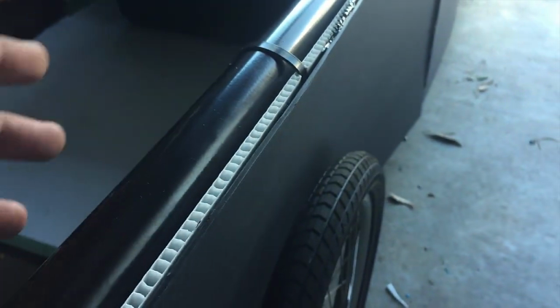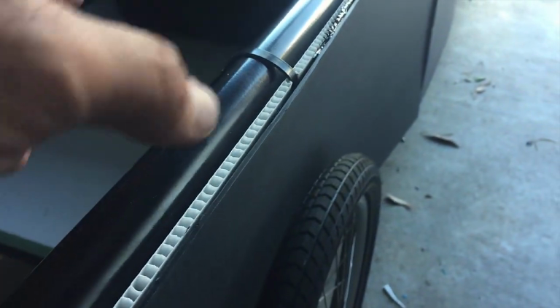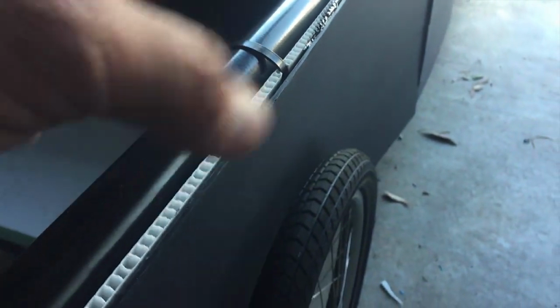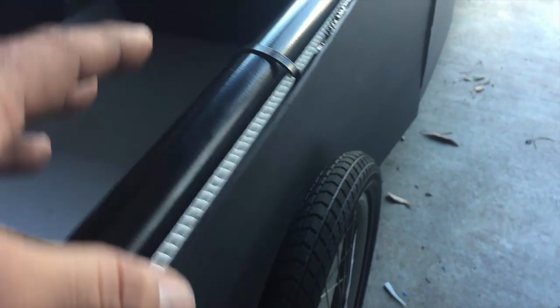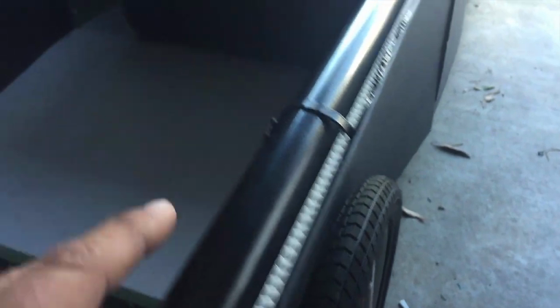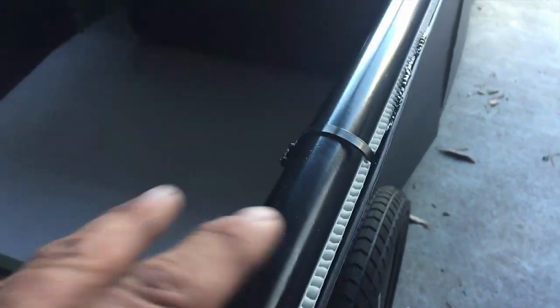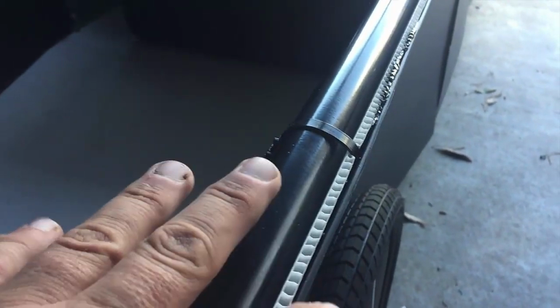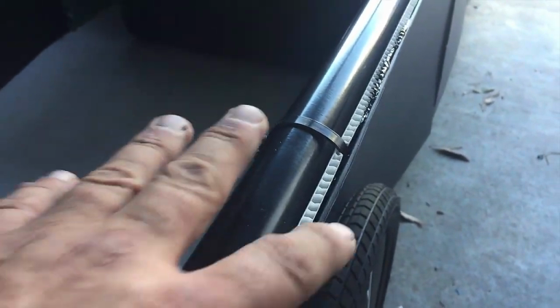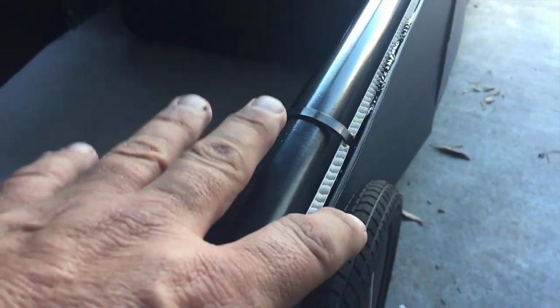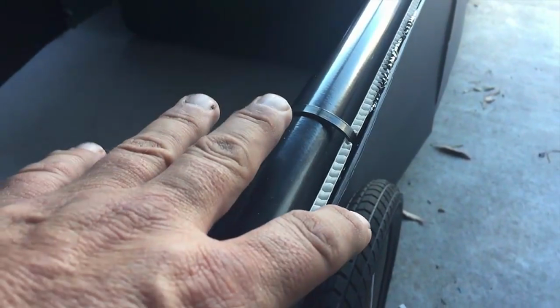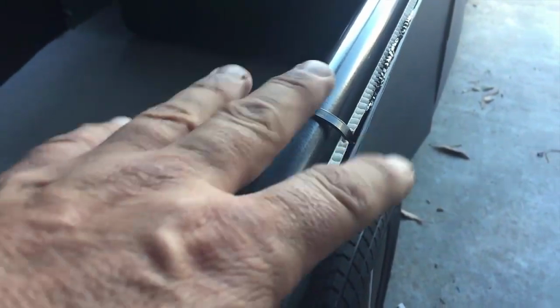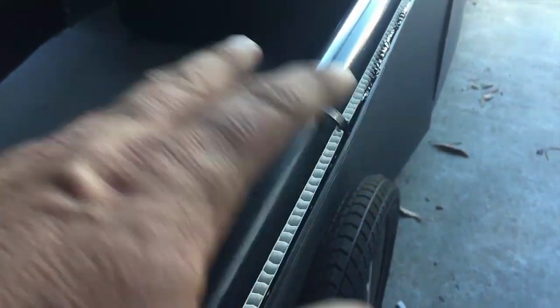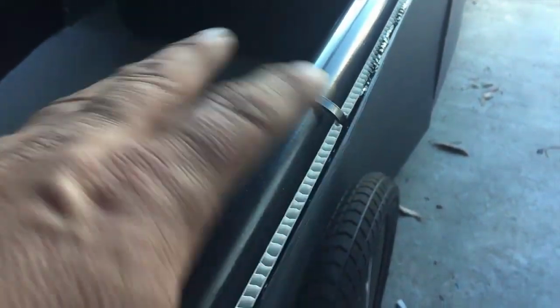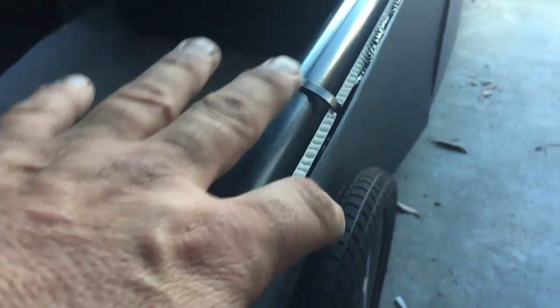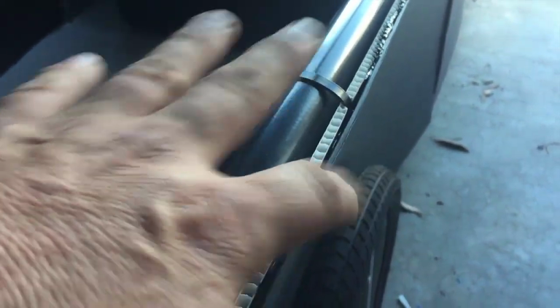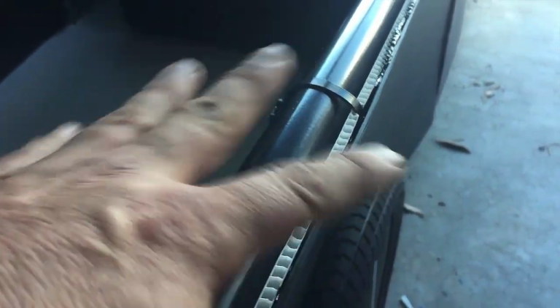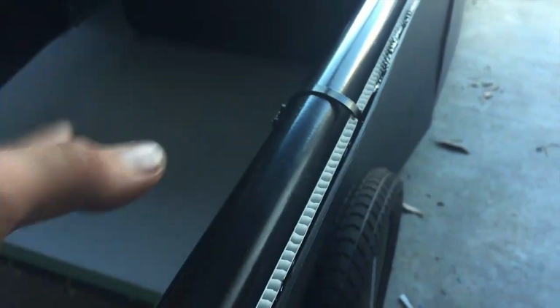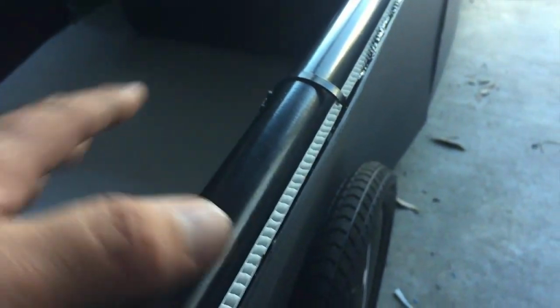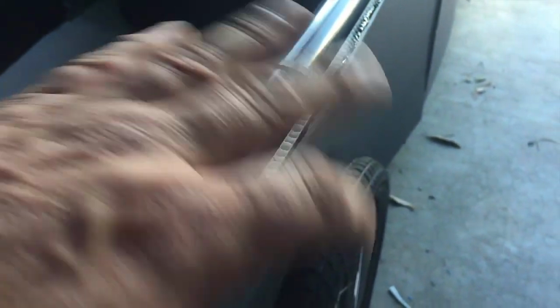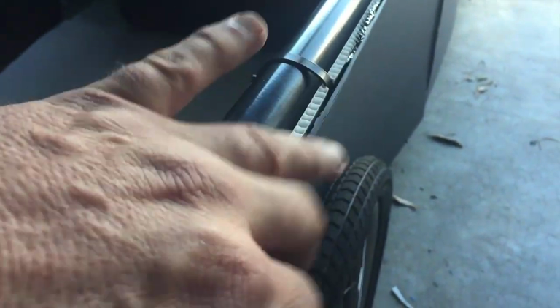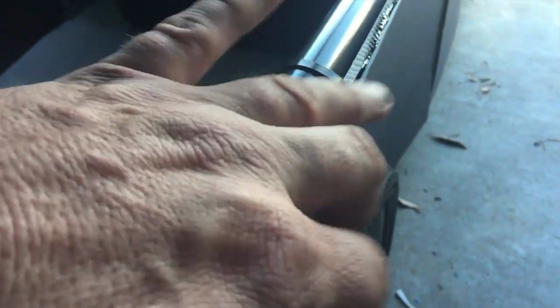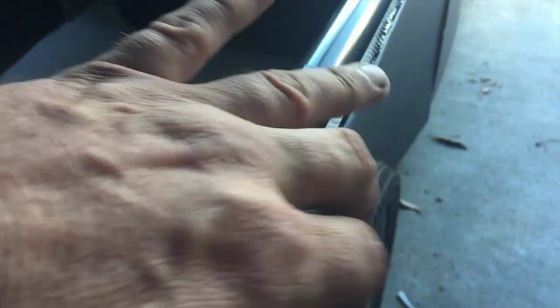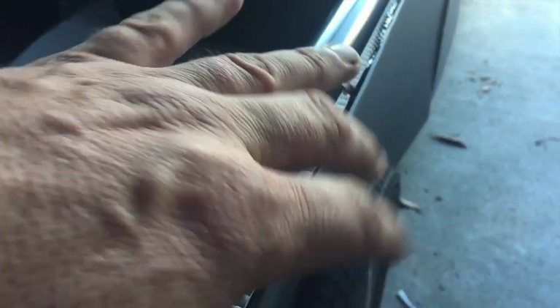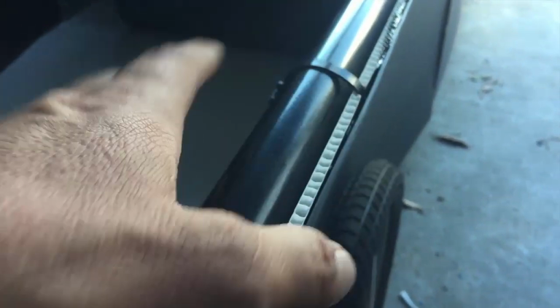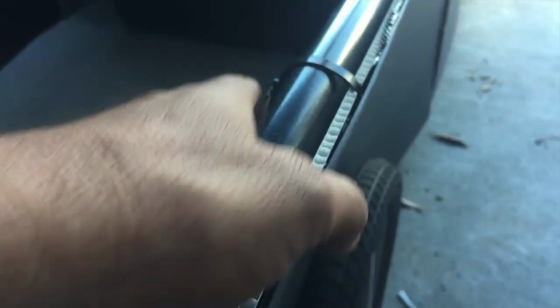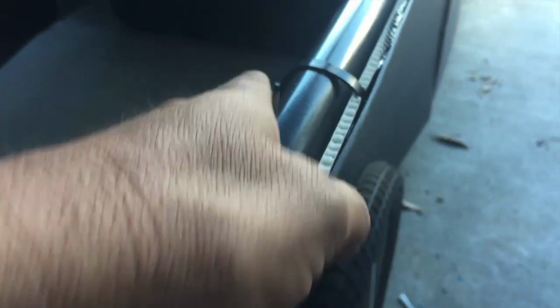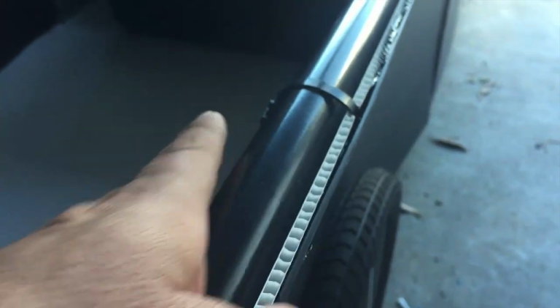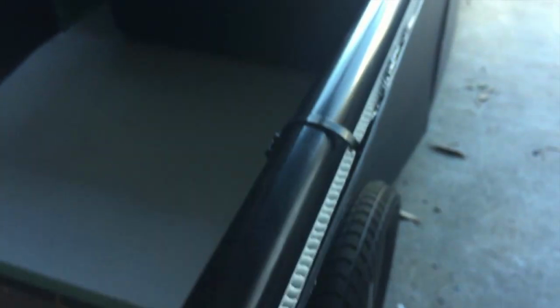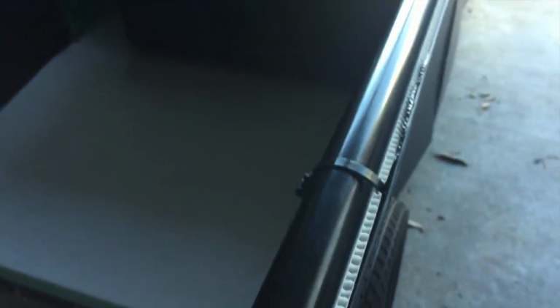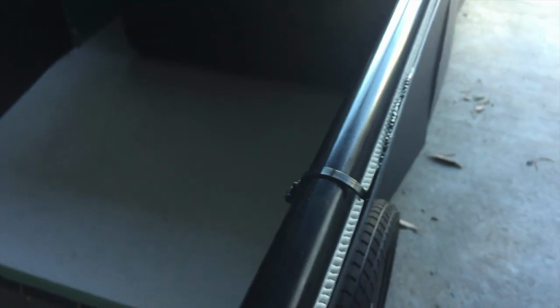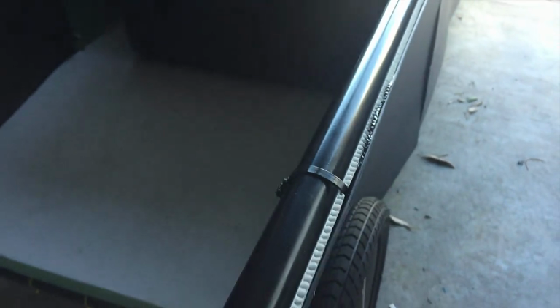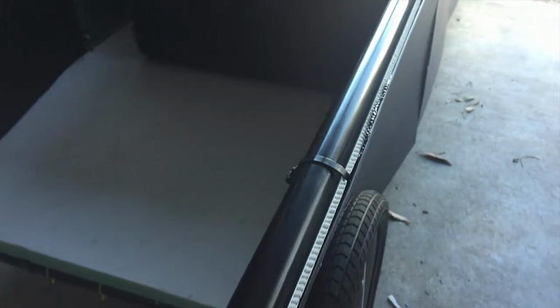And I'm just in the process of zip-tying that — I've Sikaflexed it, I've just got to zip-tie that in.